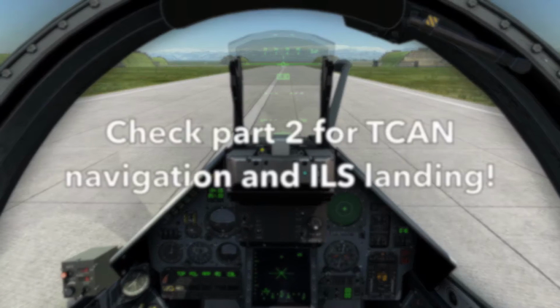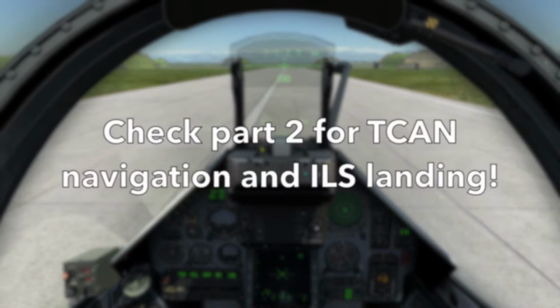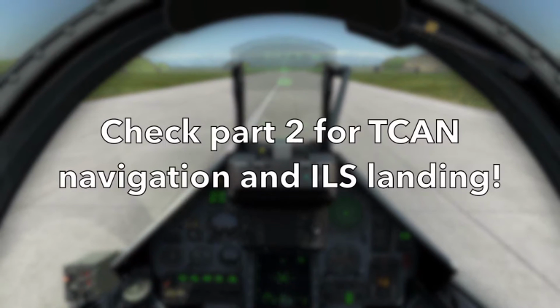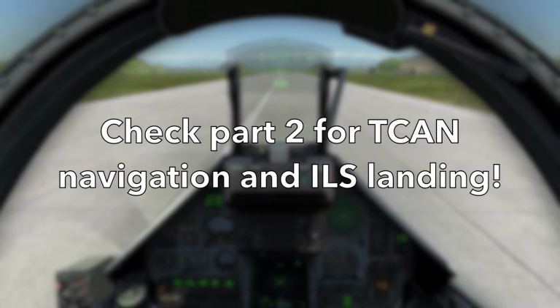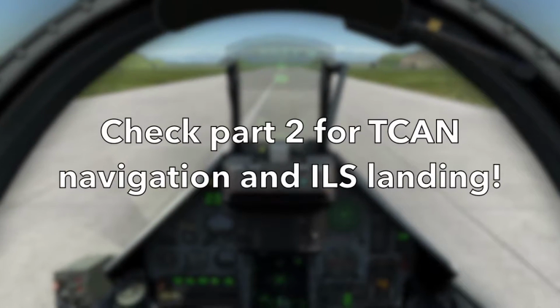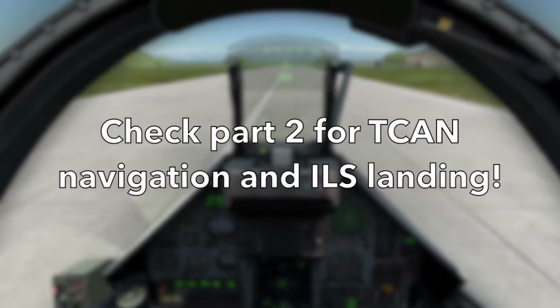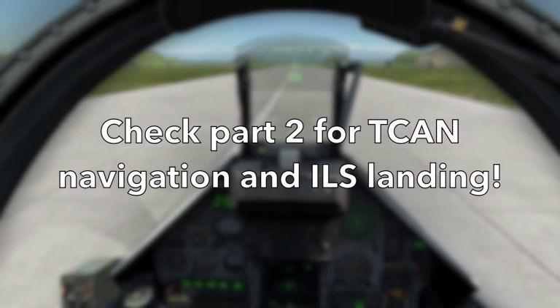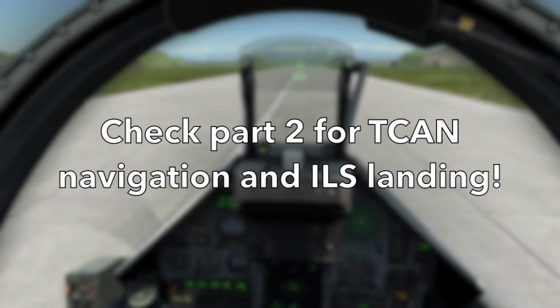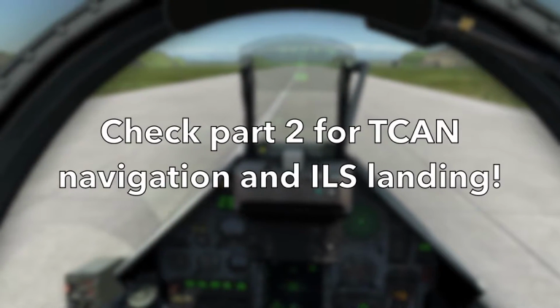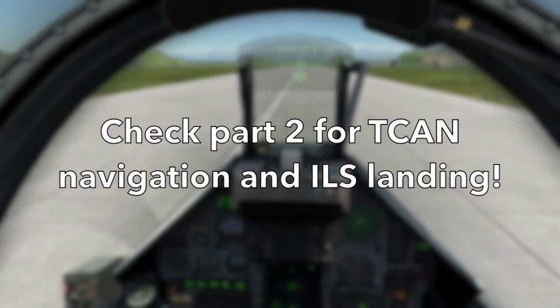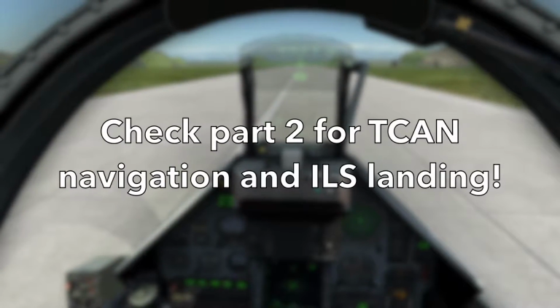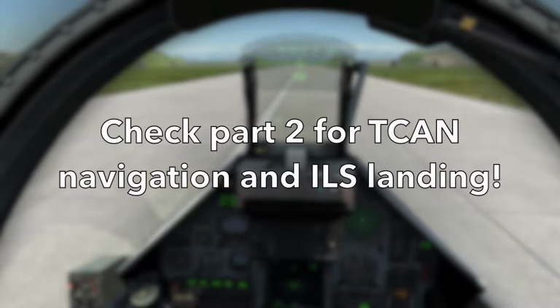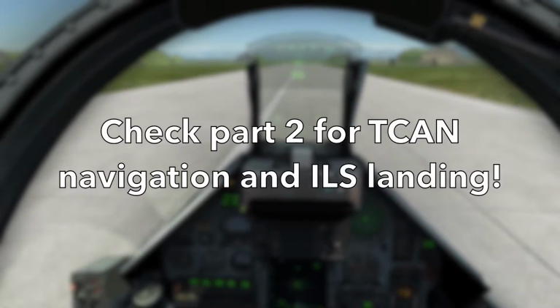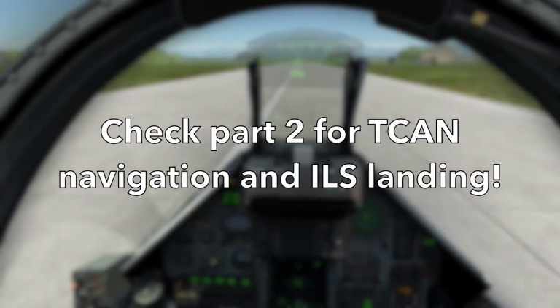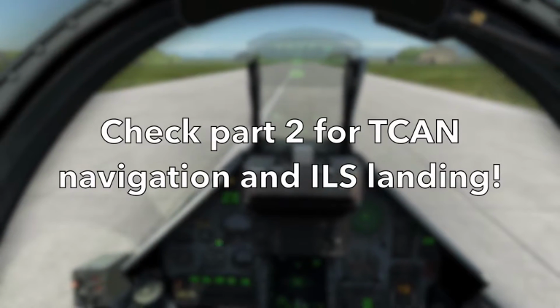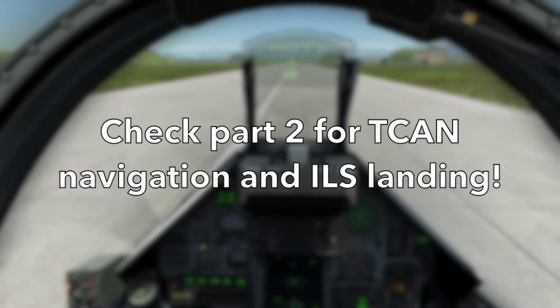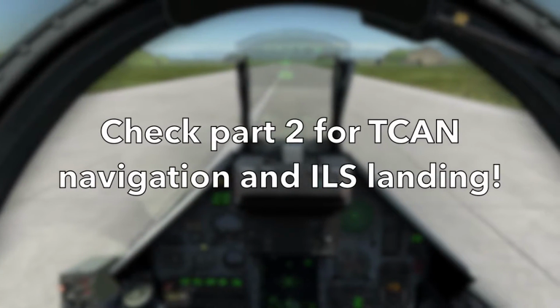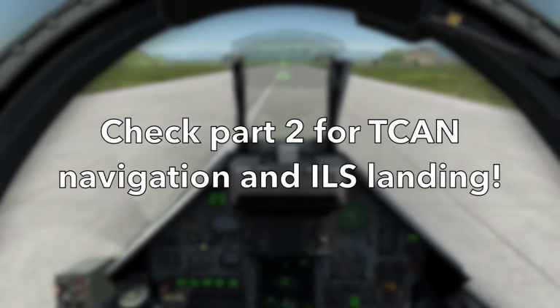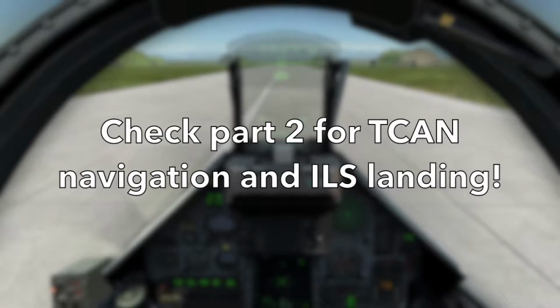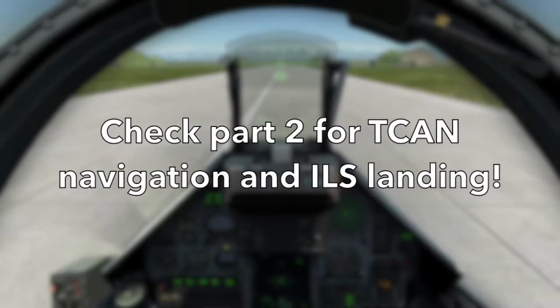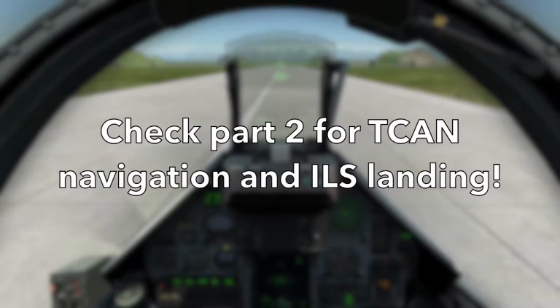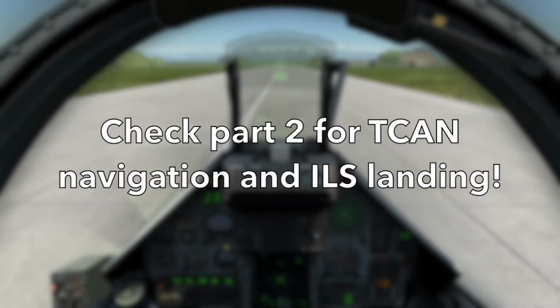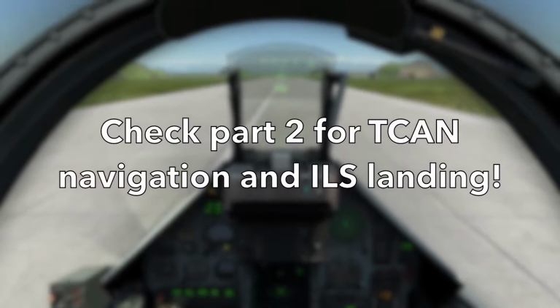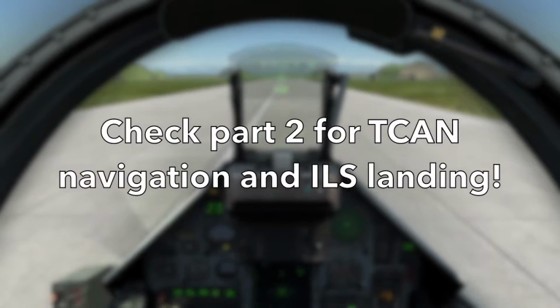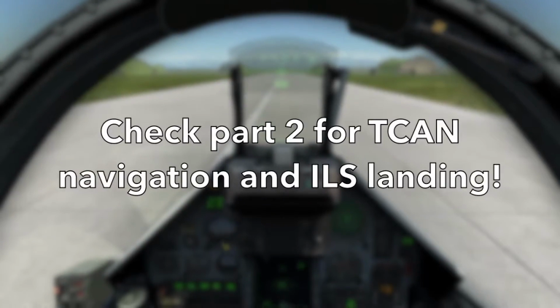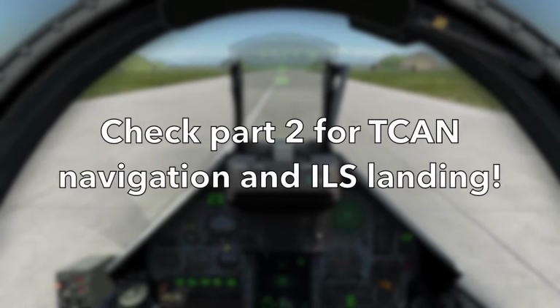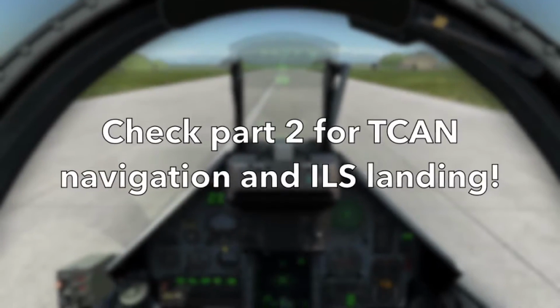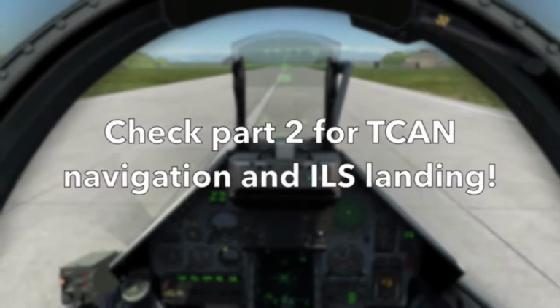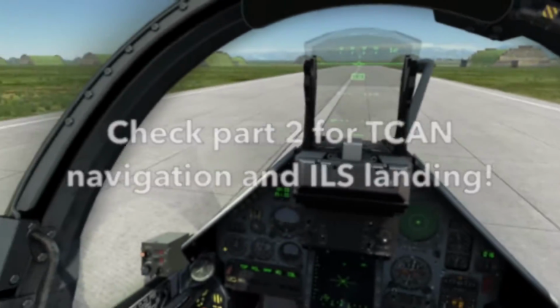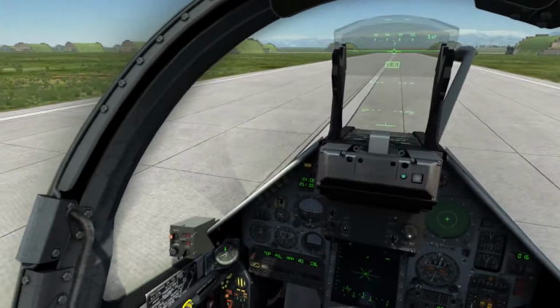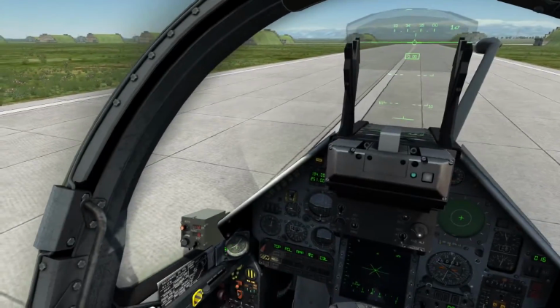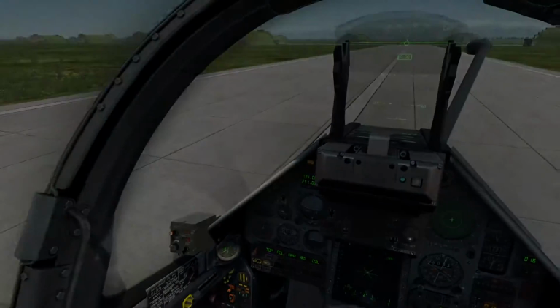So that is basically how you do a standard visual approach landing using the approach function with the heads-up display in the Mirage. Now on to the next segment where we are going to look at the ILS and try to navigate to the airbase without actually seeing it.